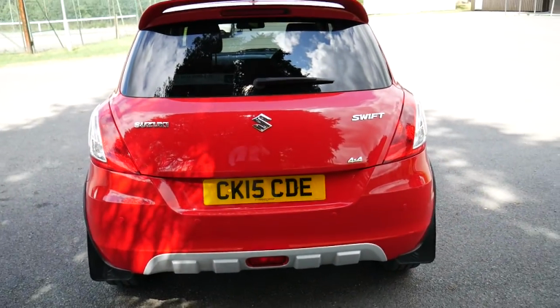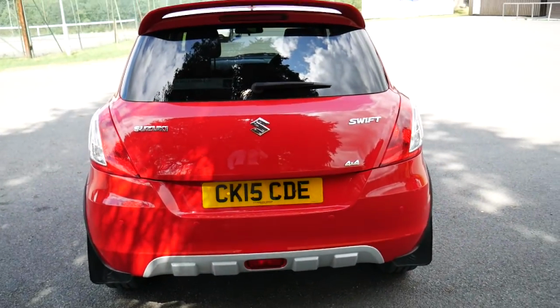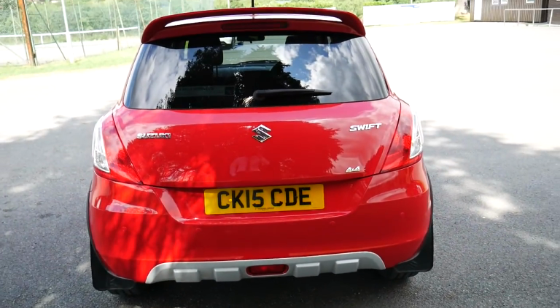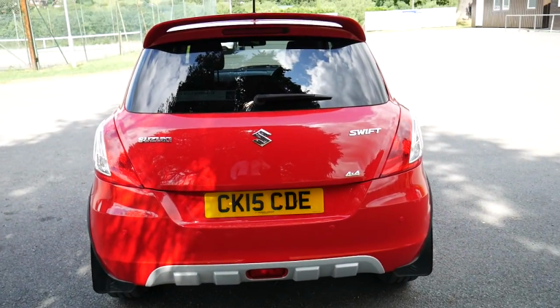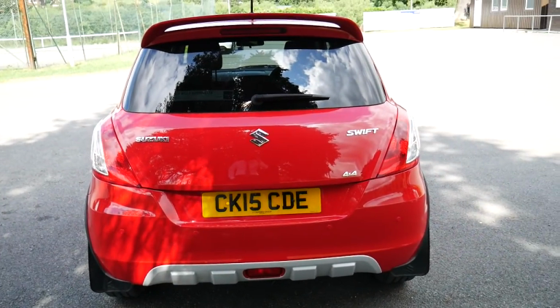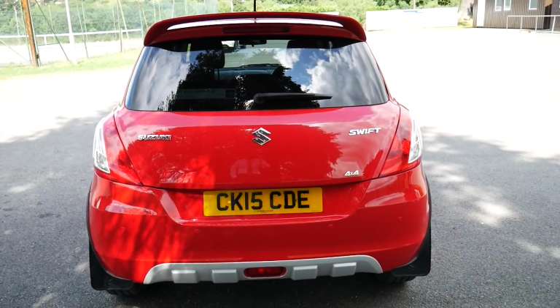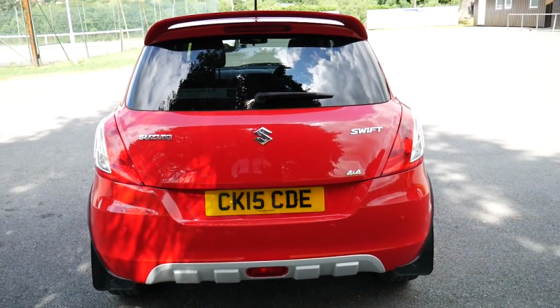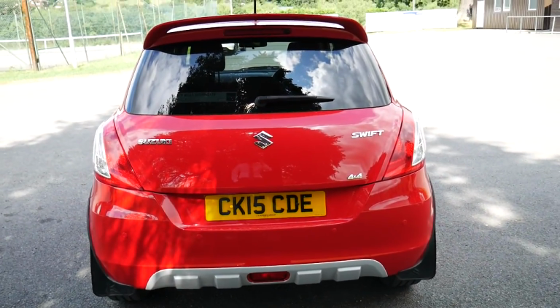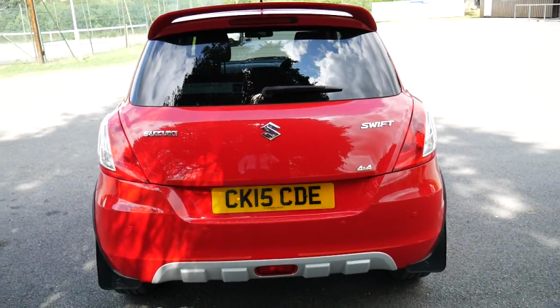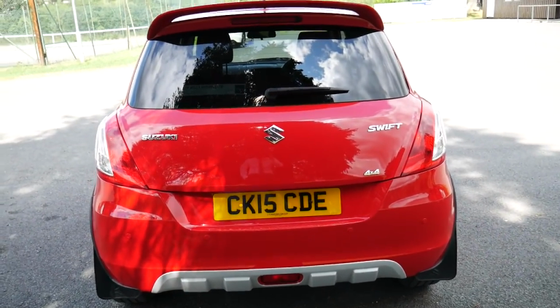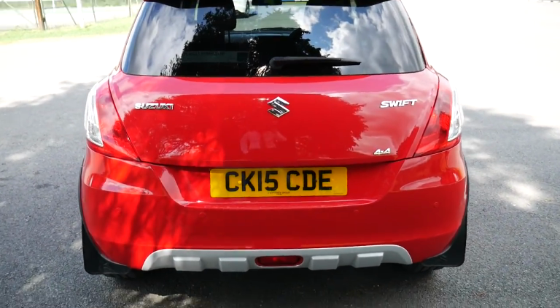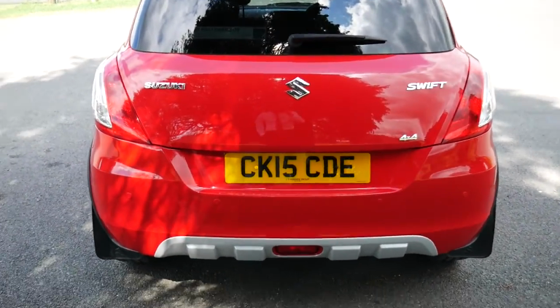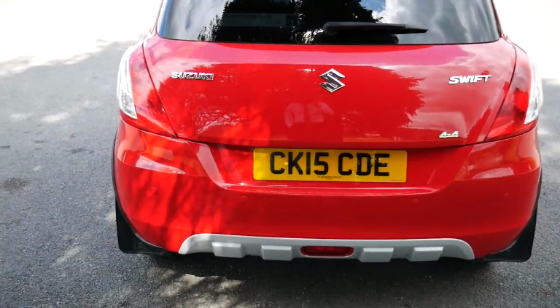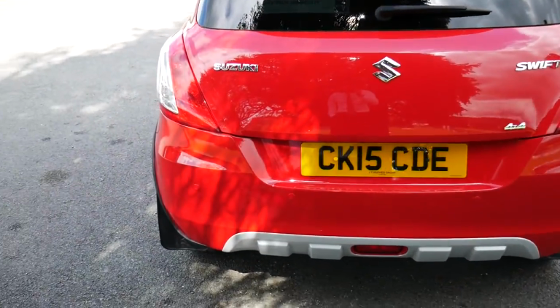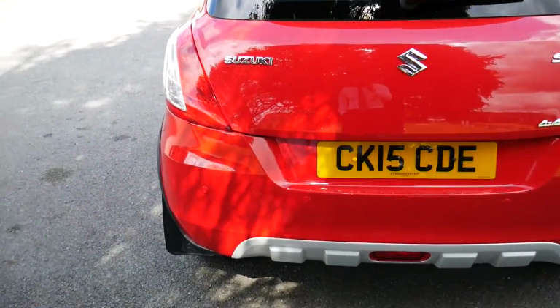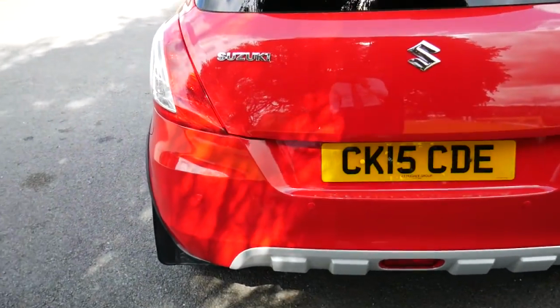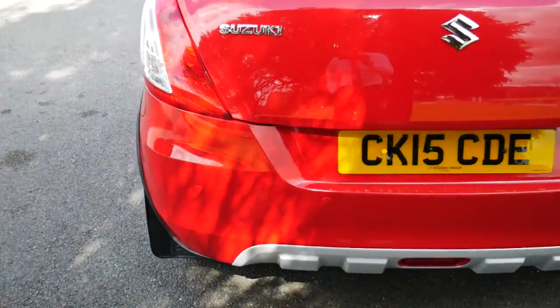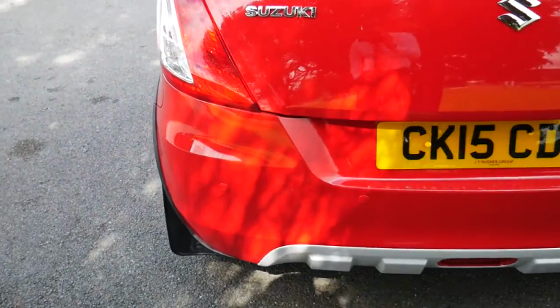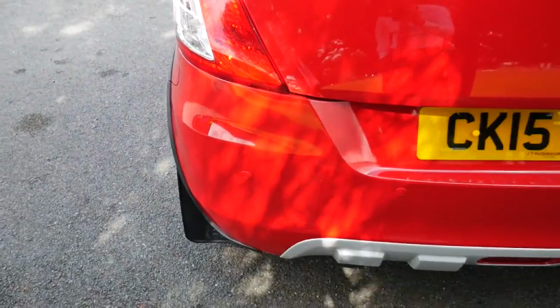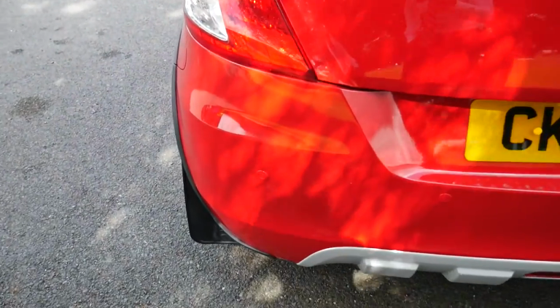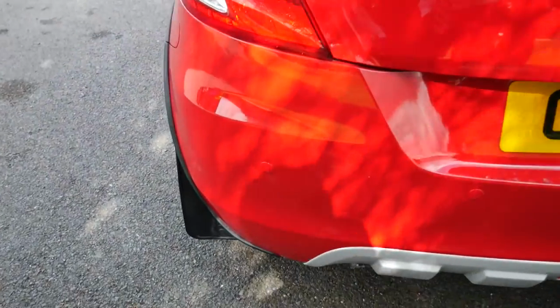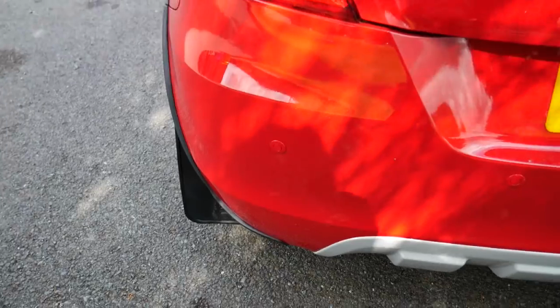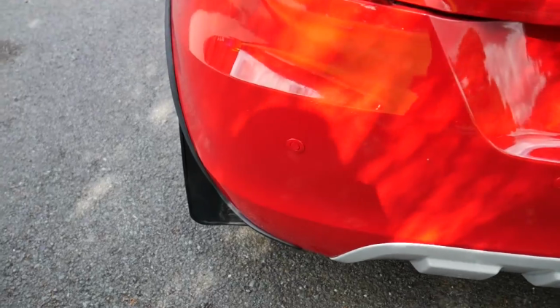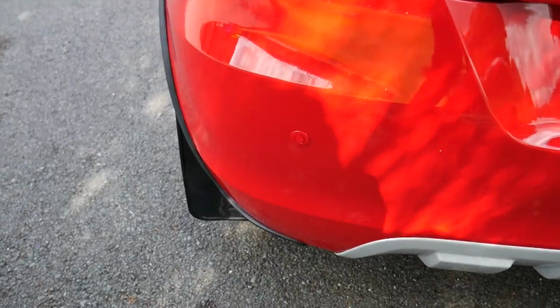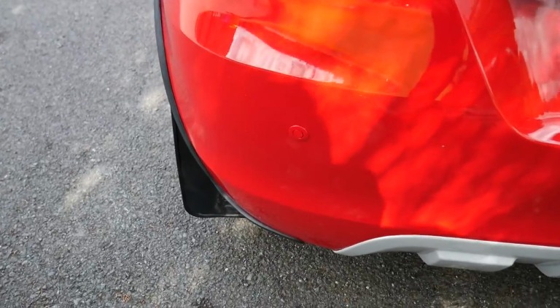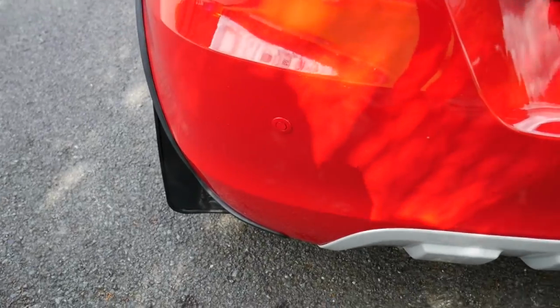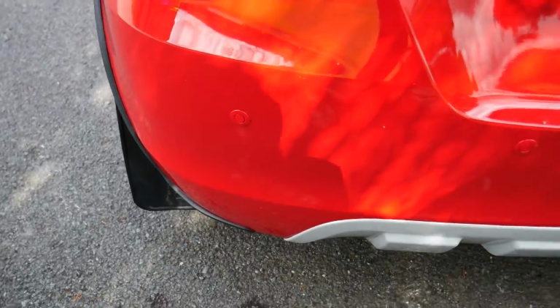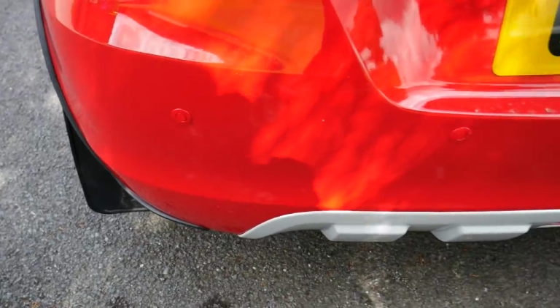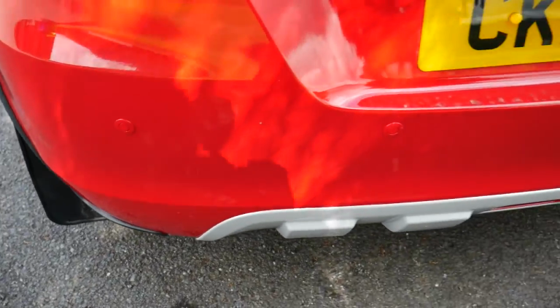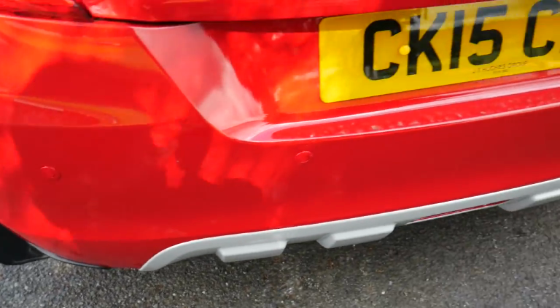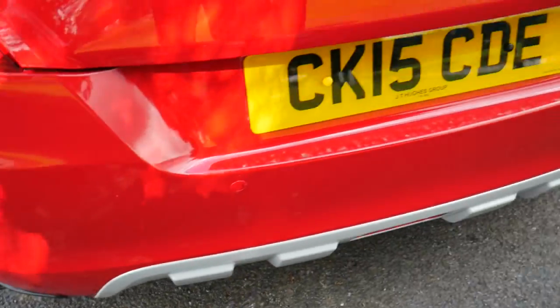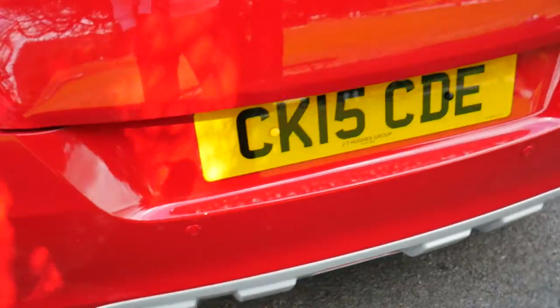Looking at it from the back here, along the rear bumper is the rear parking sensors.